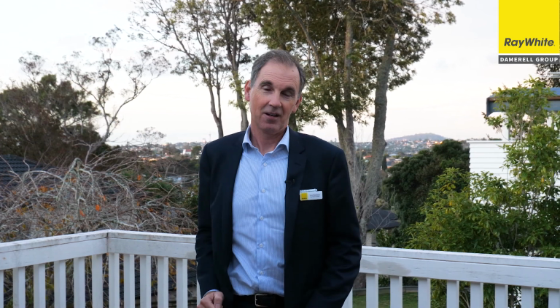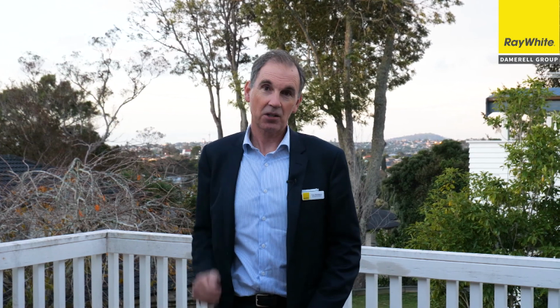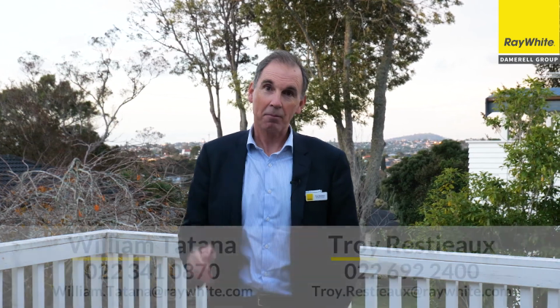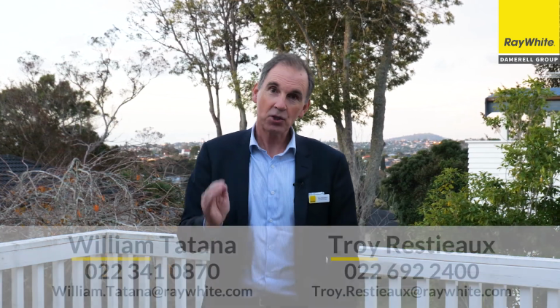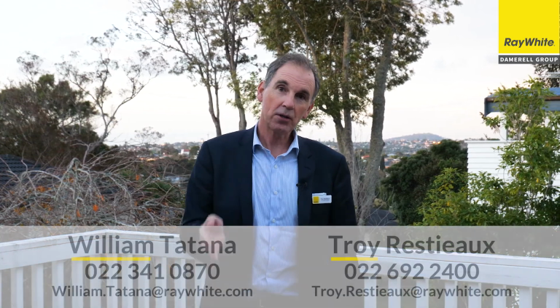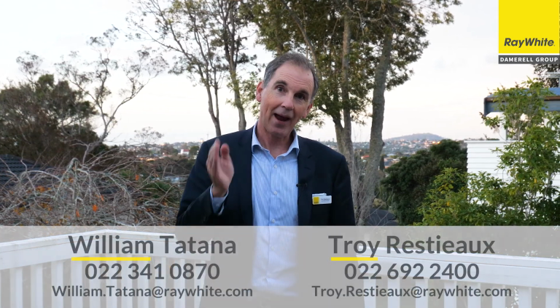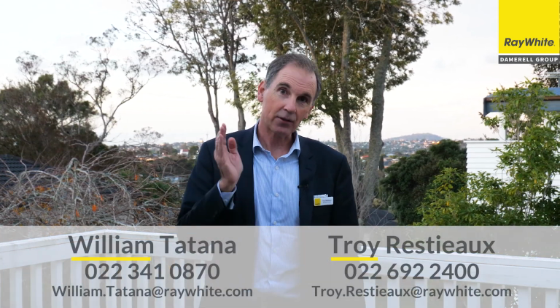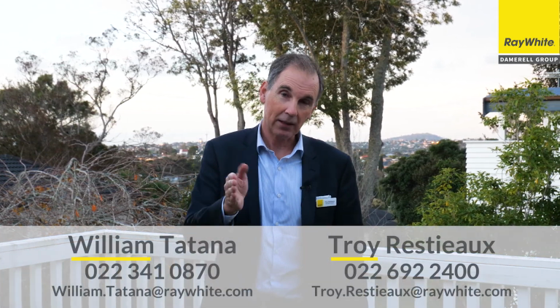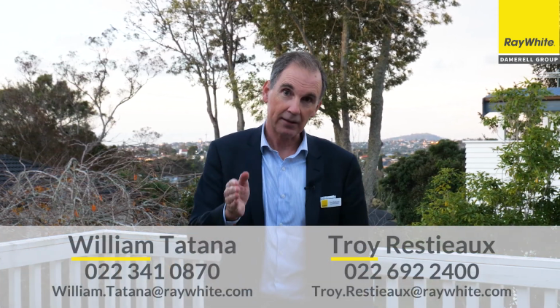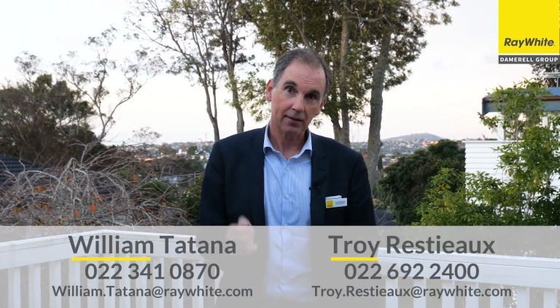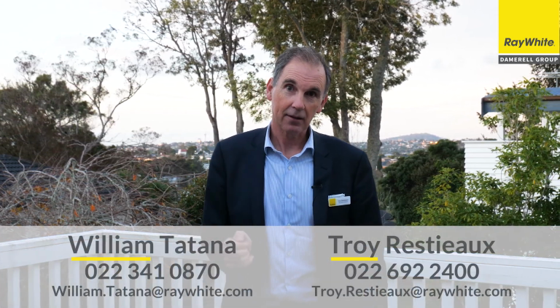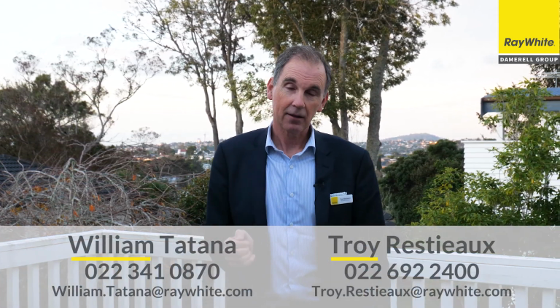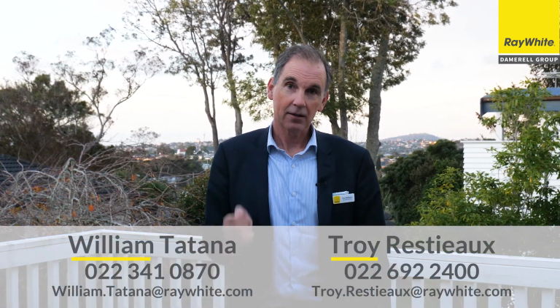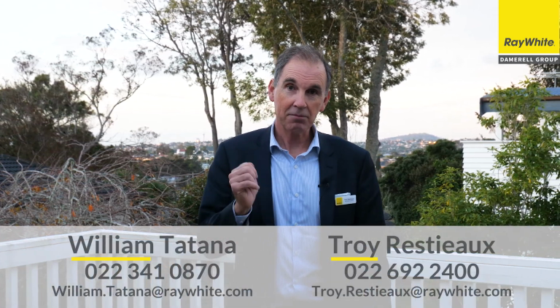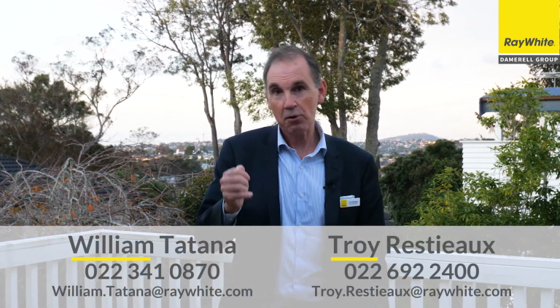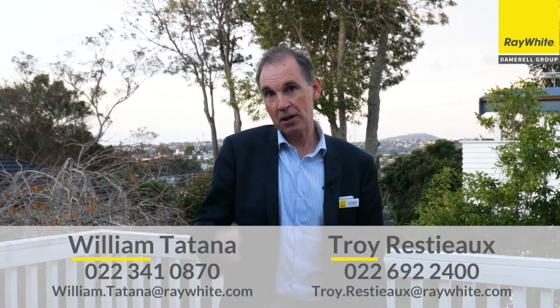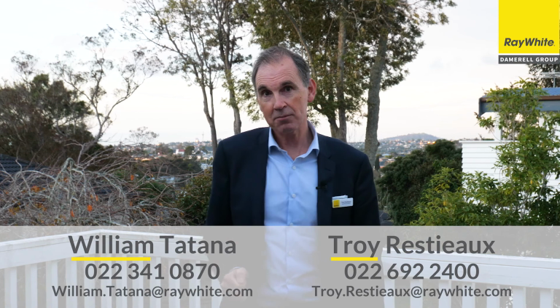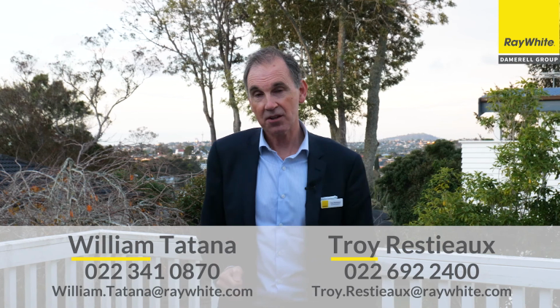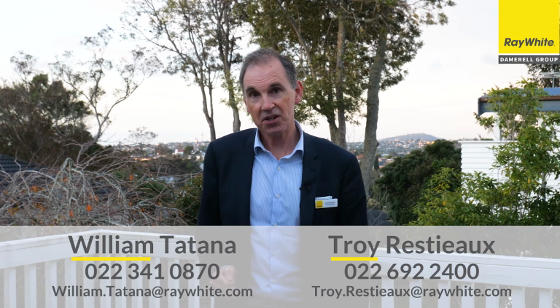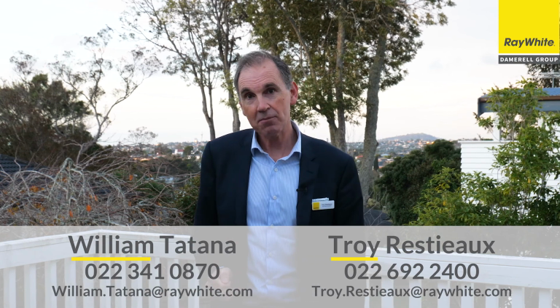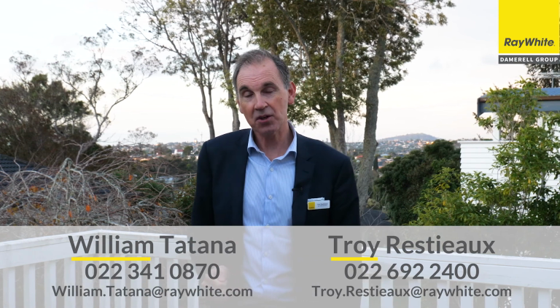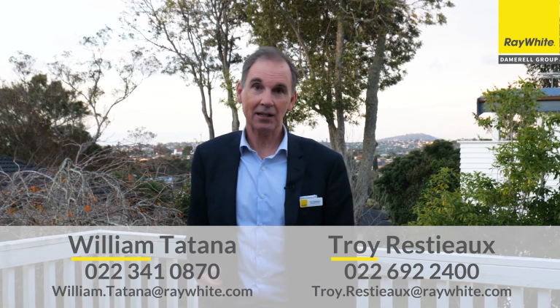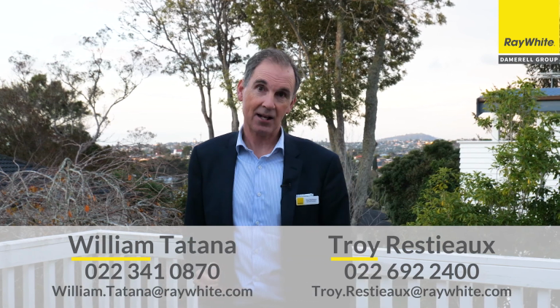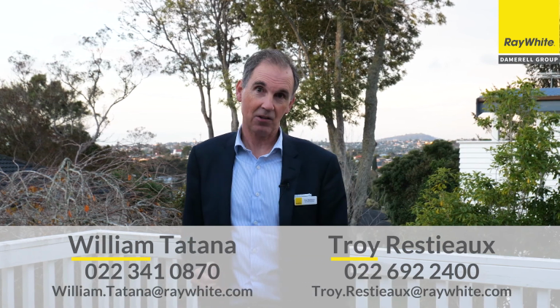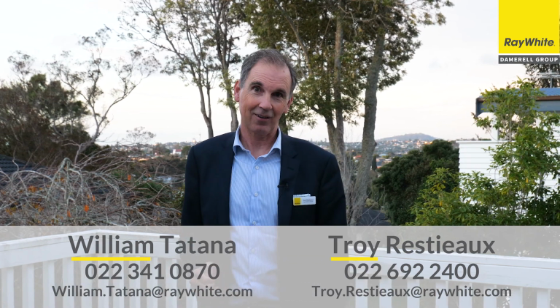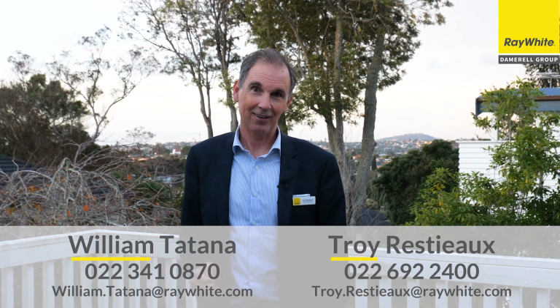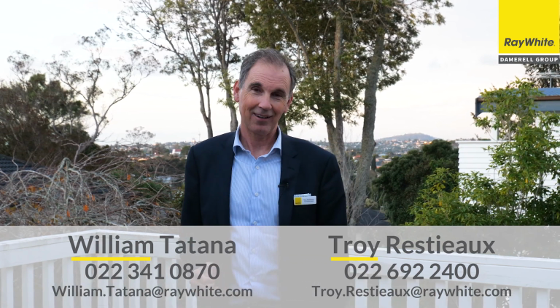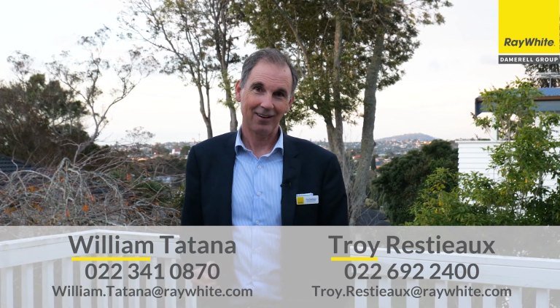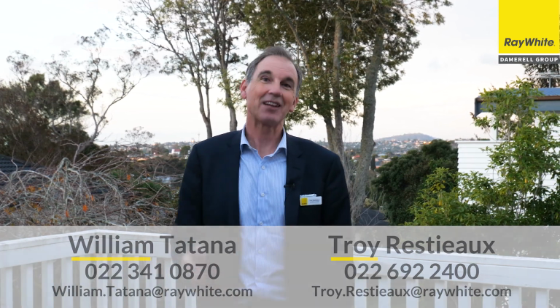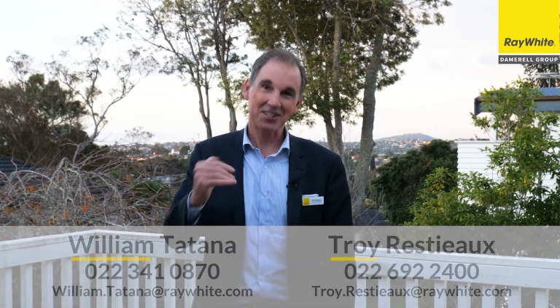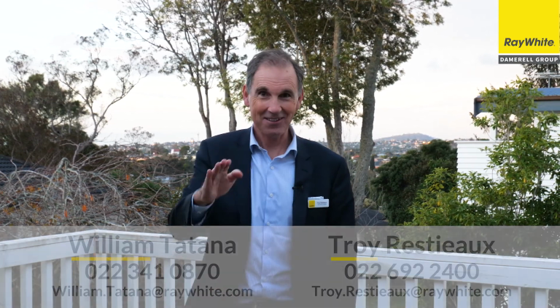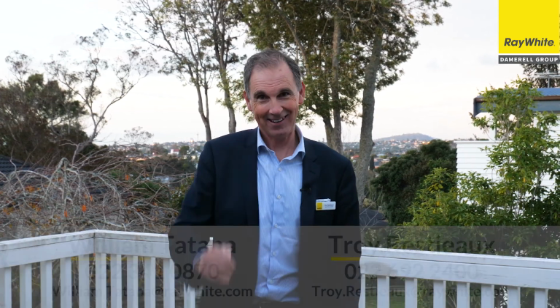So make sure you act quickly. Come to the open homes — this home is not going to last long. I'd love to see you here.